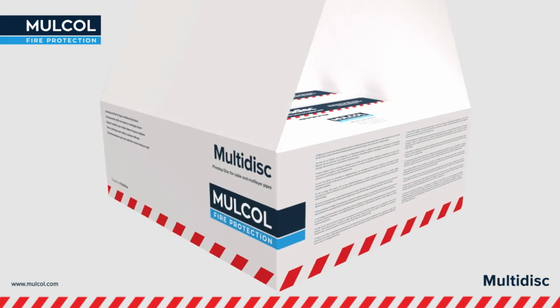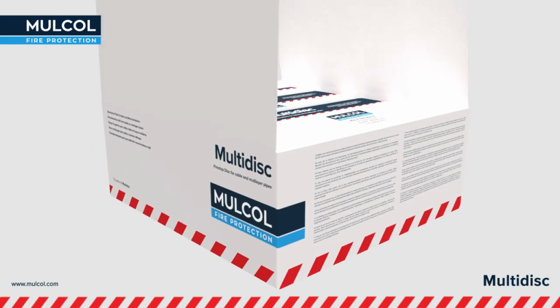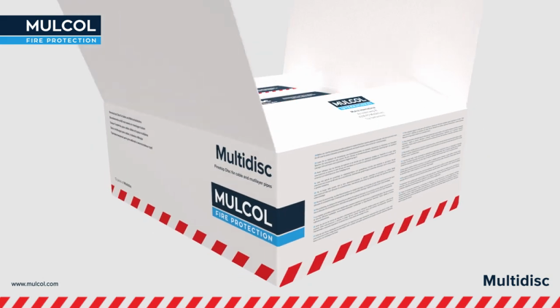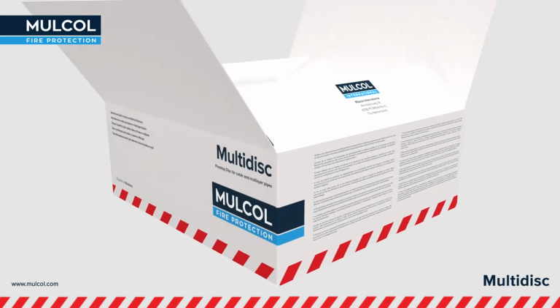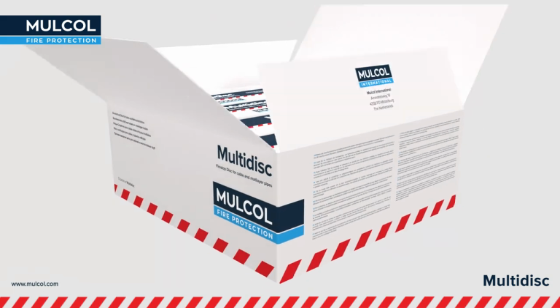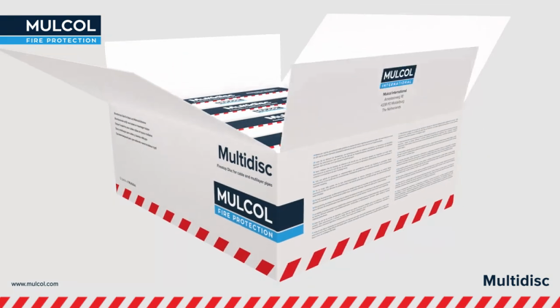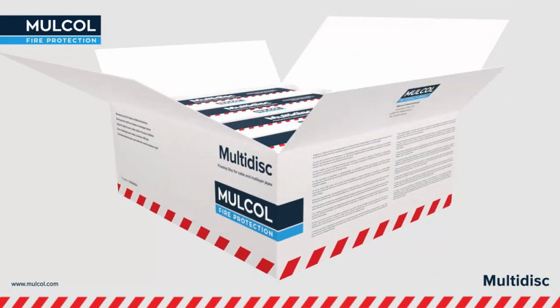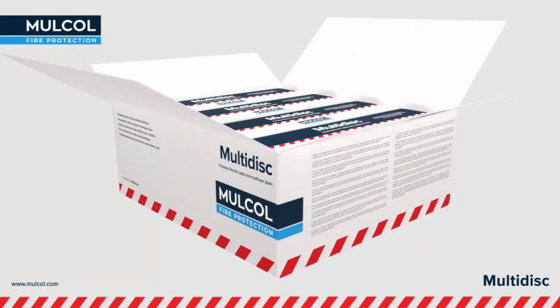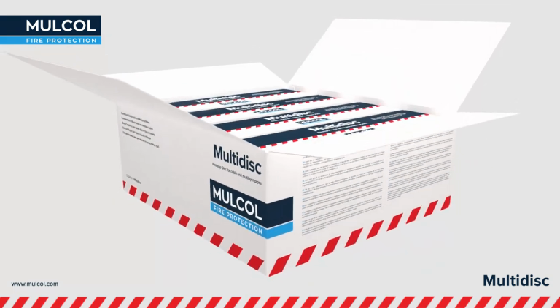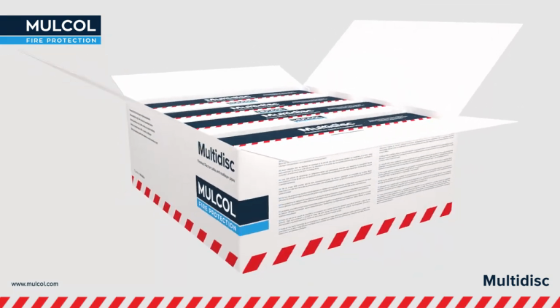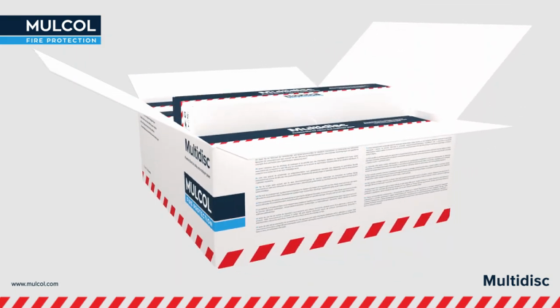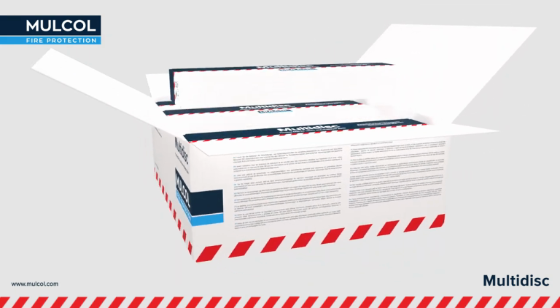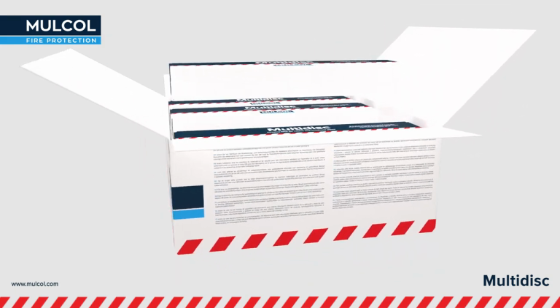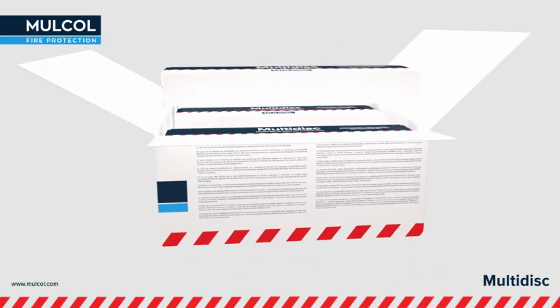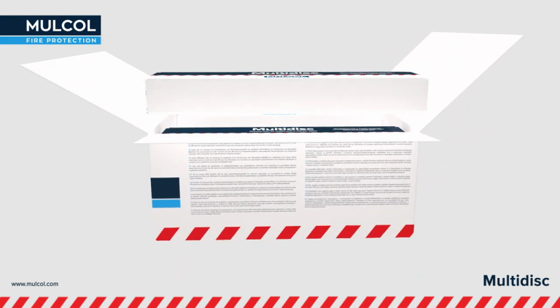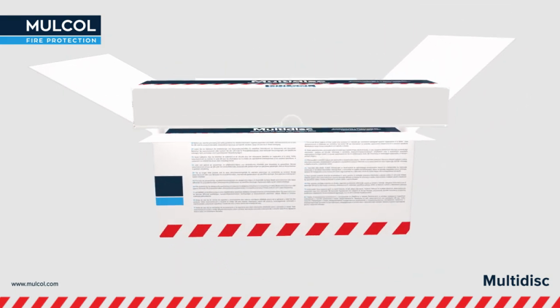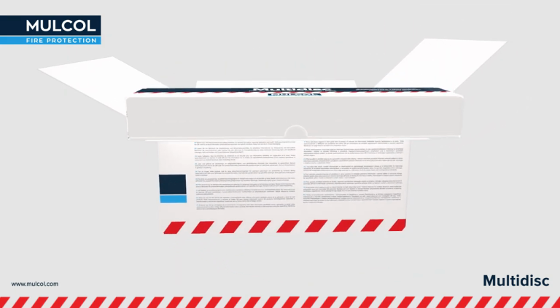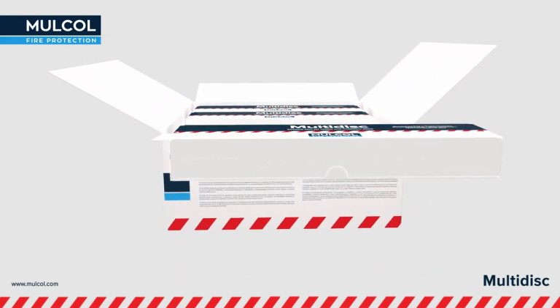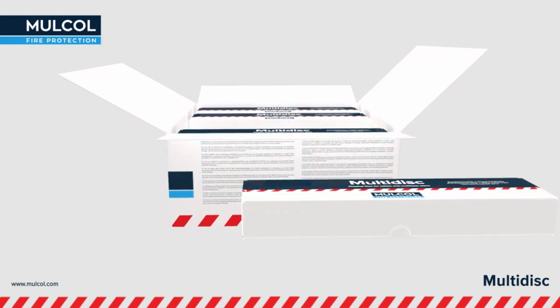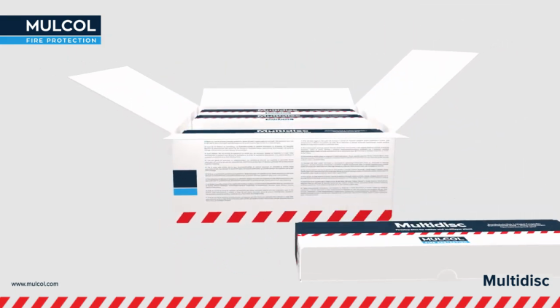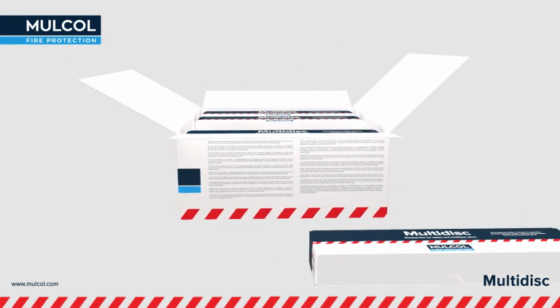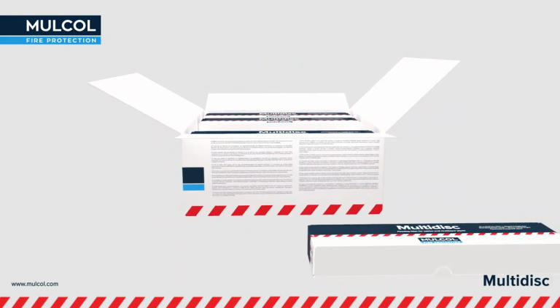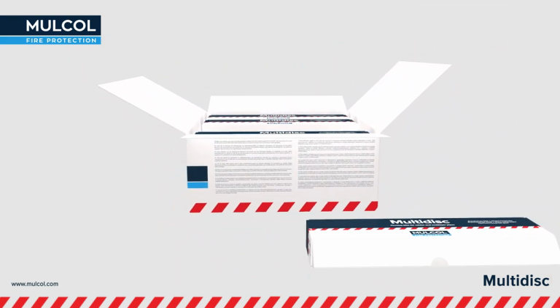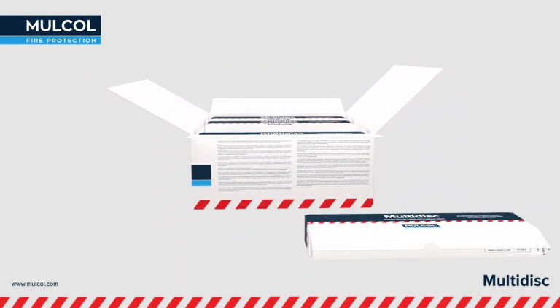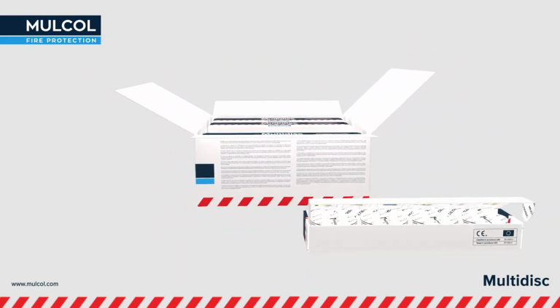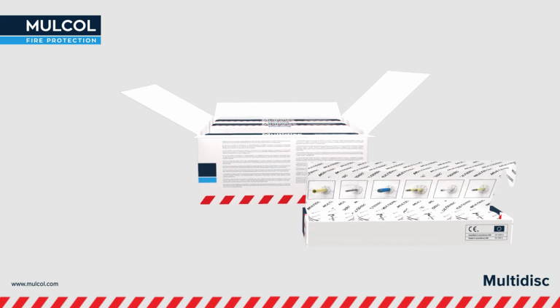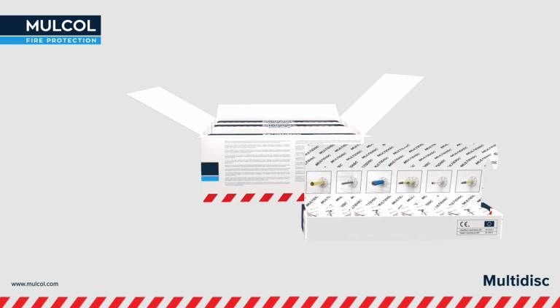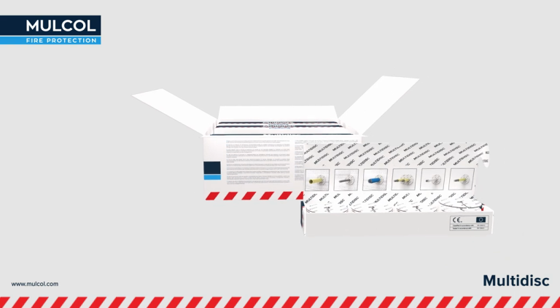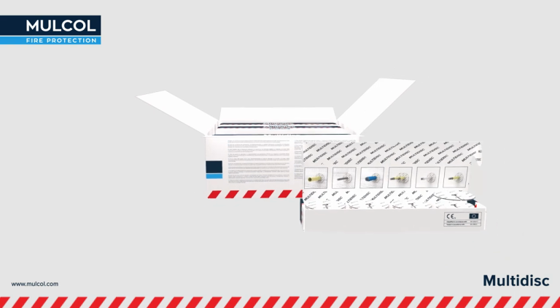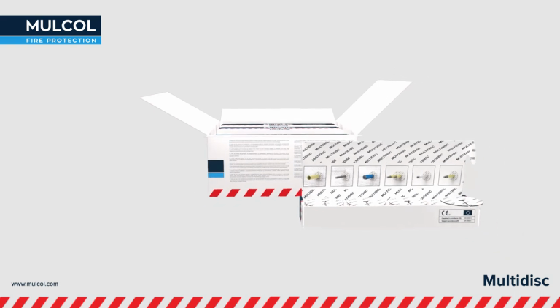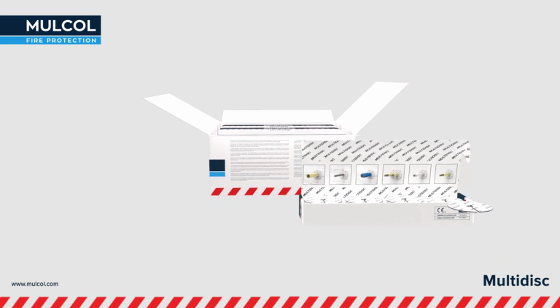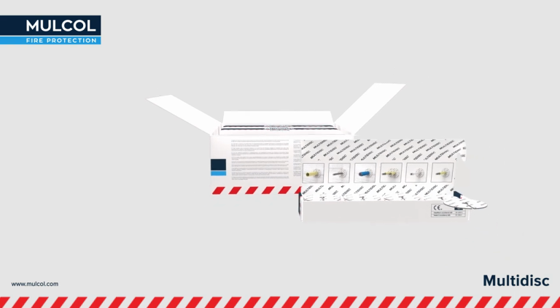The Multidisc is quick and easy to apply; processing time is less than 10 seconds.